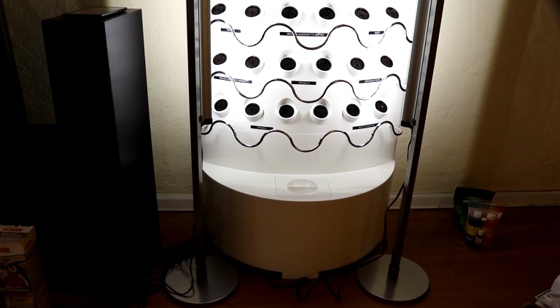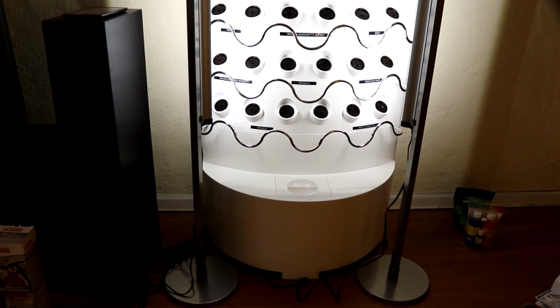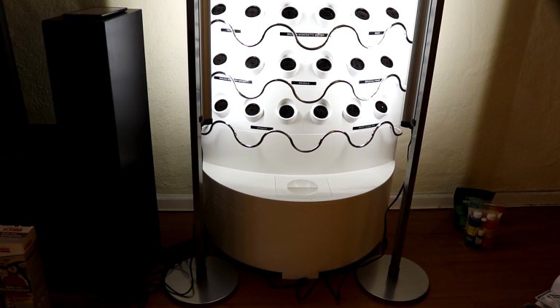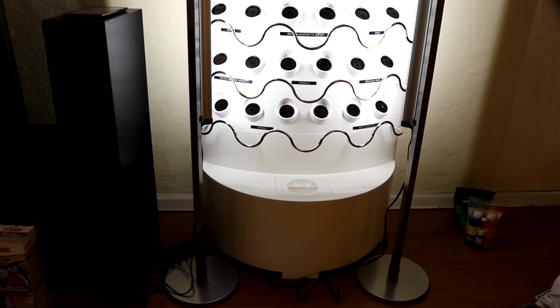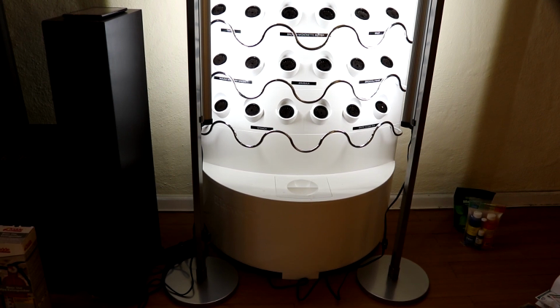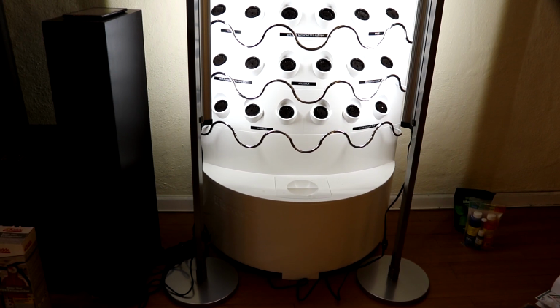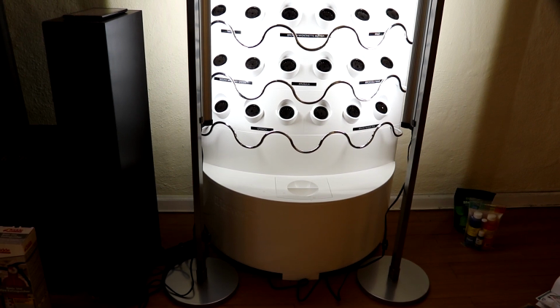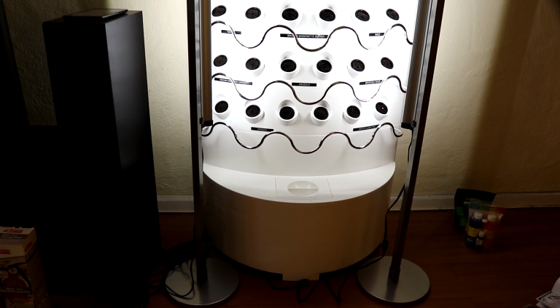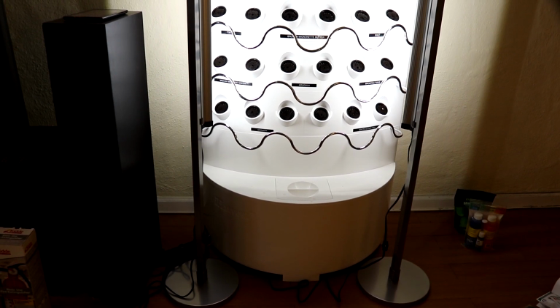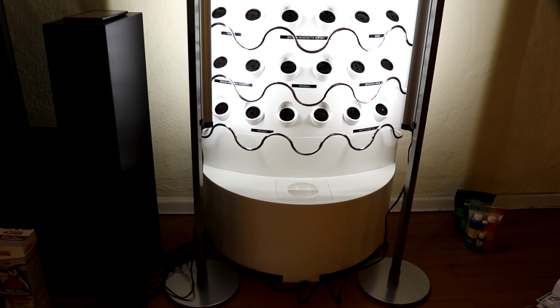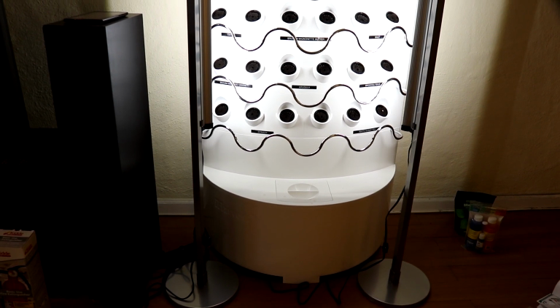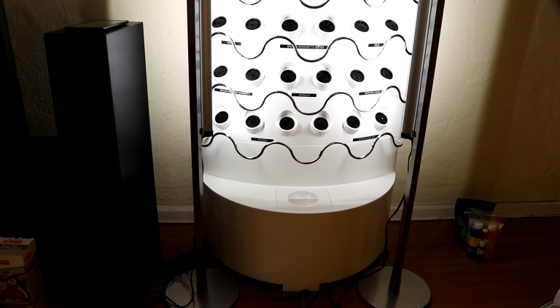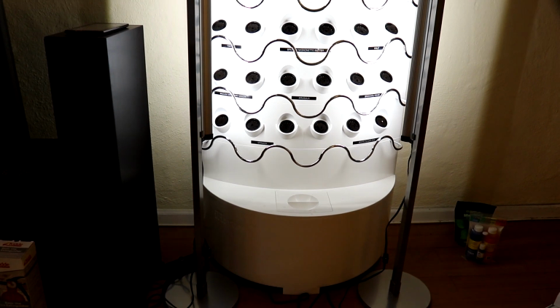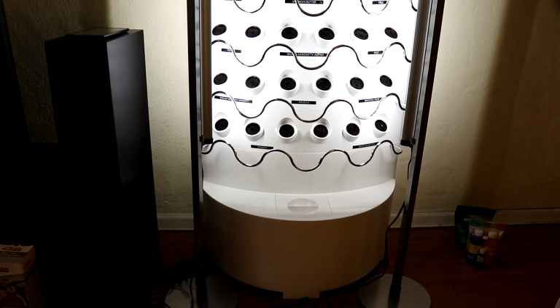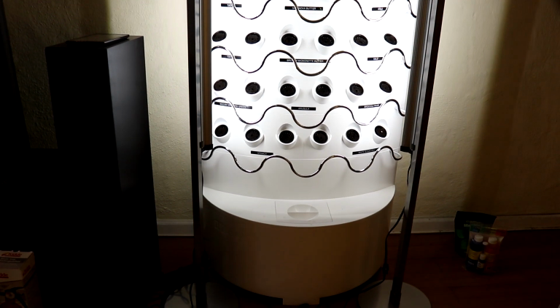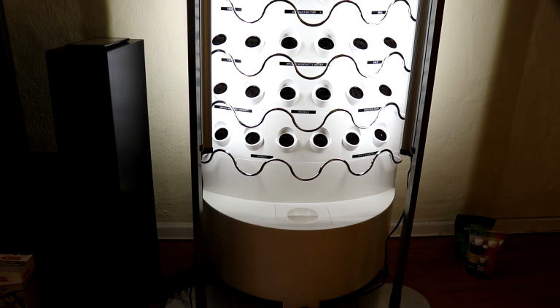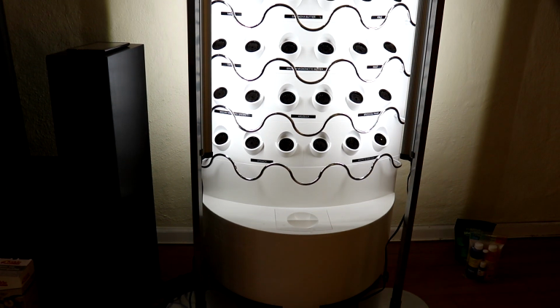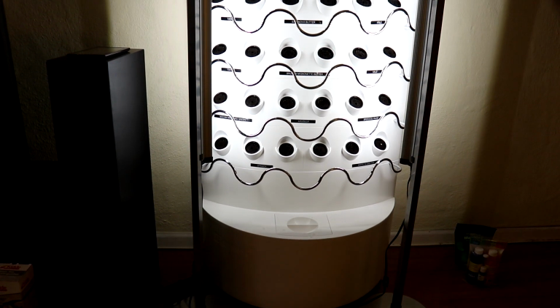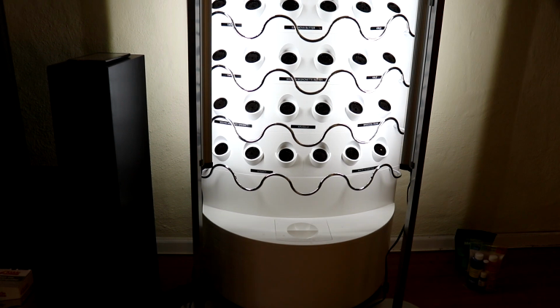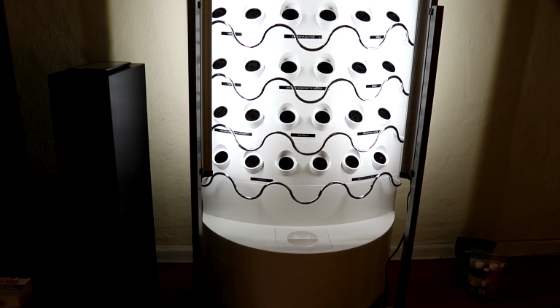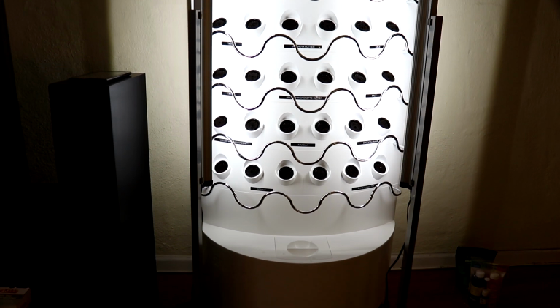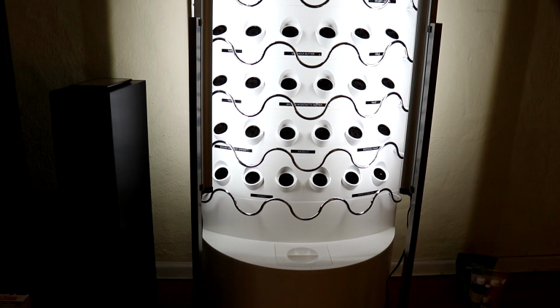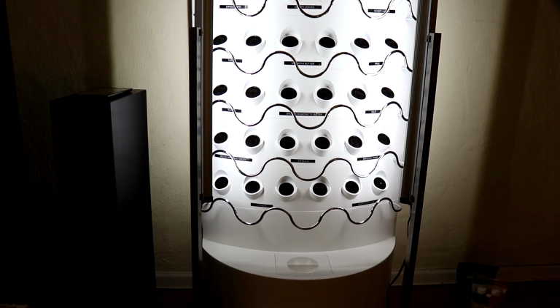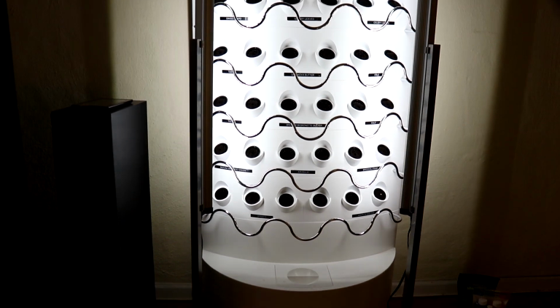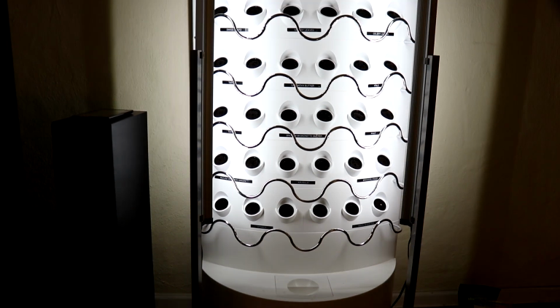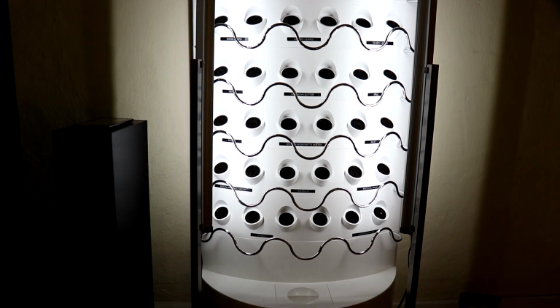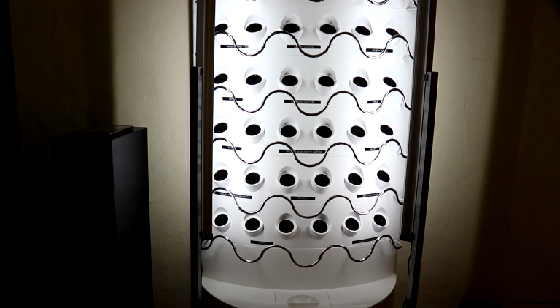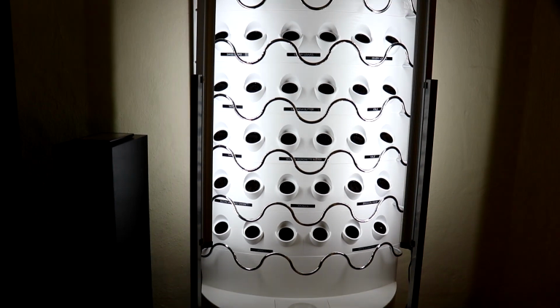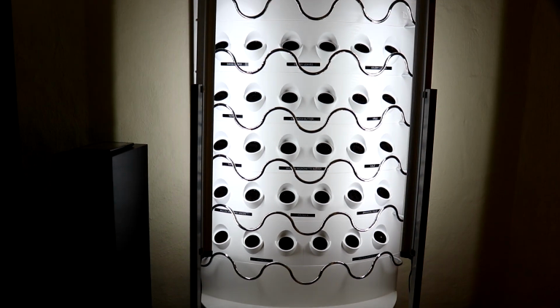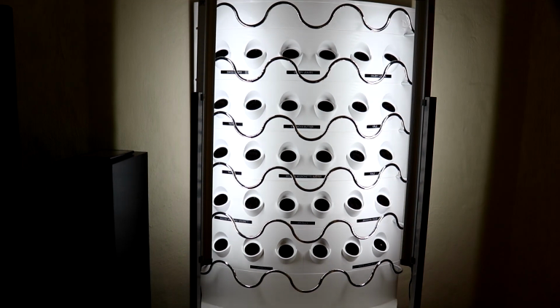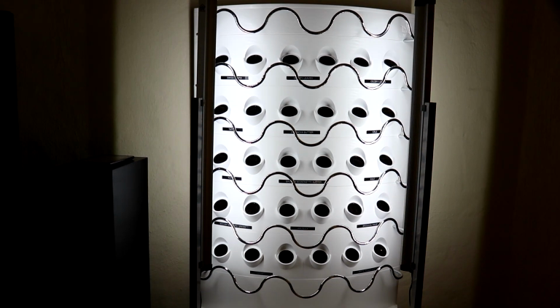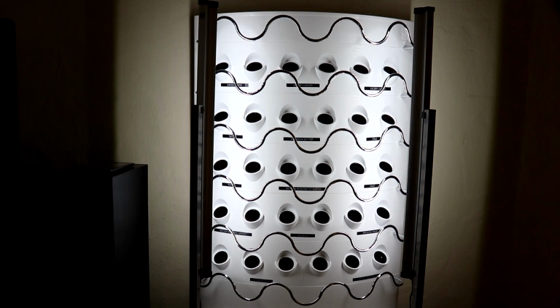There you go, guys. Thank you for watching, and I will review more about this system in my next episode.